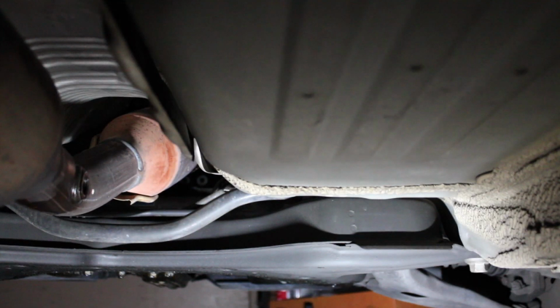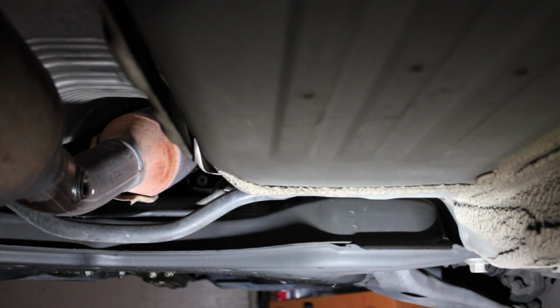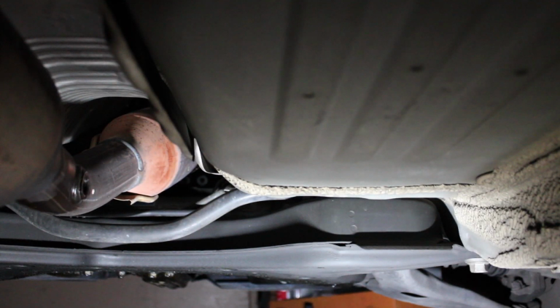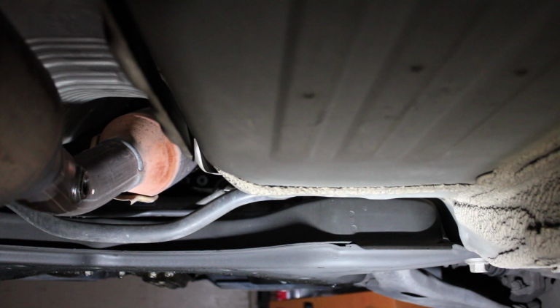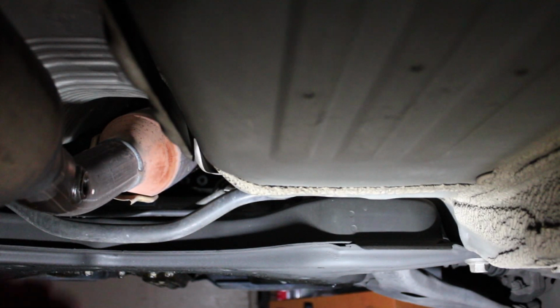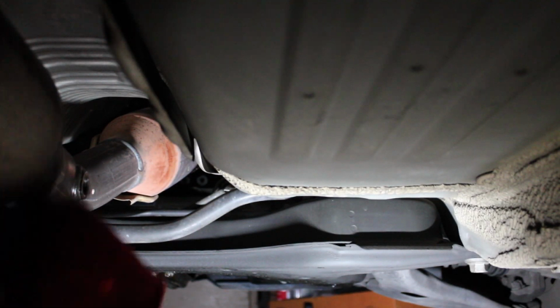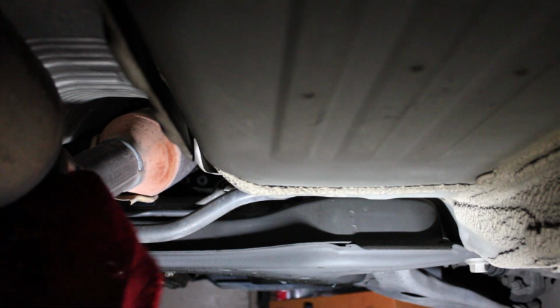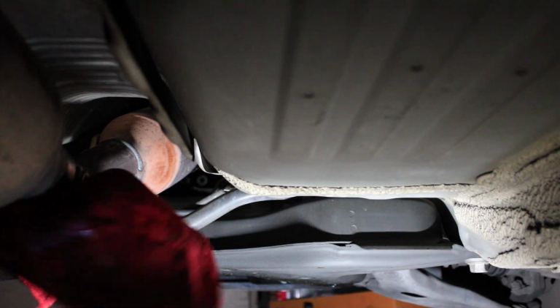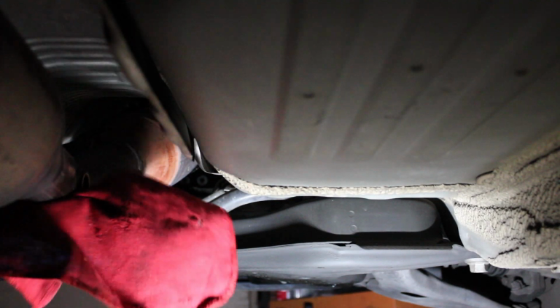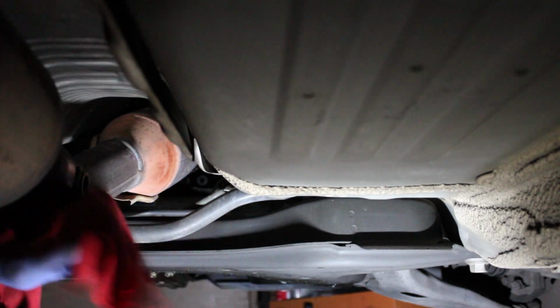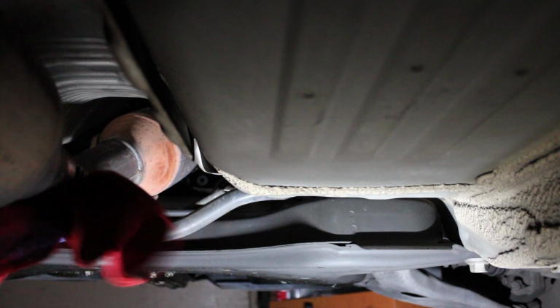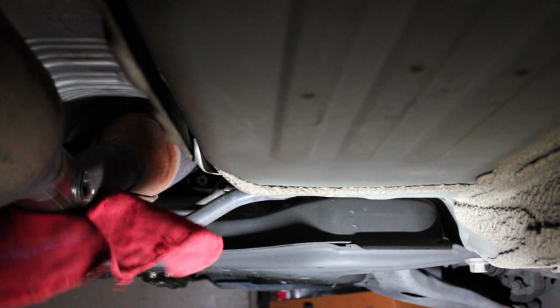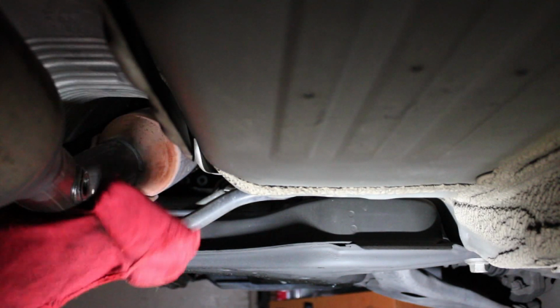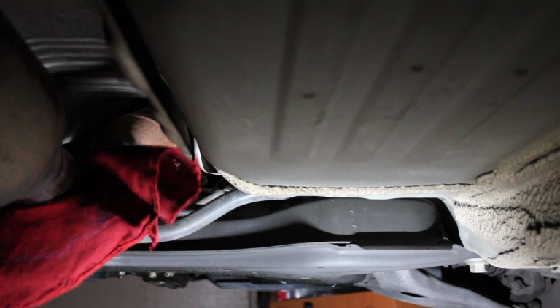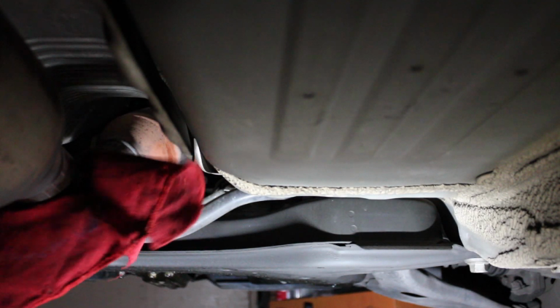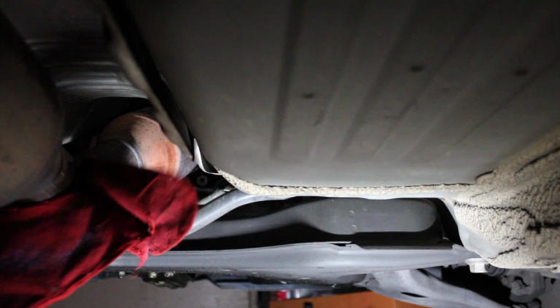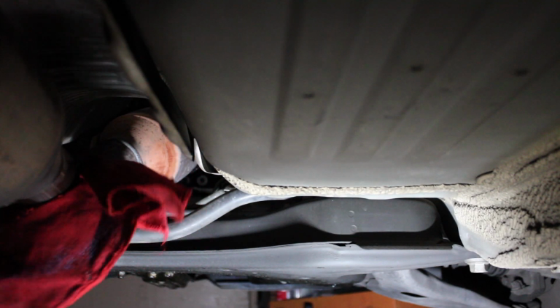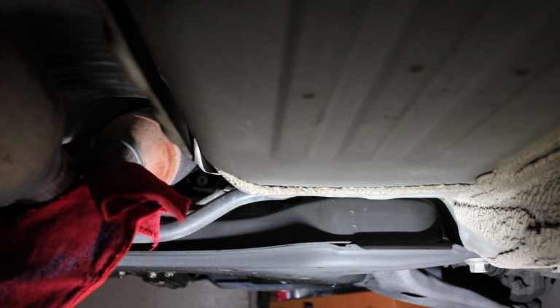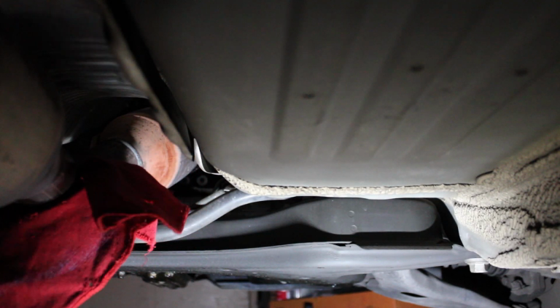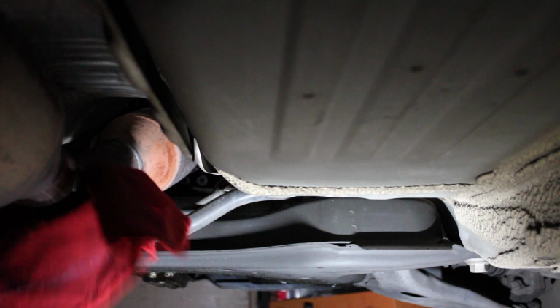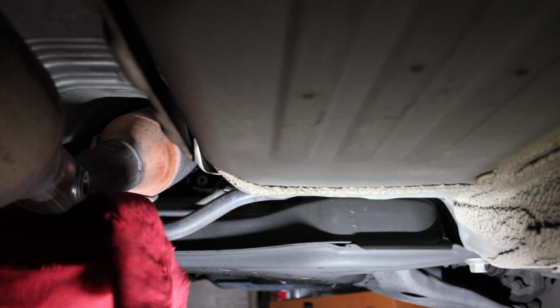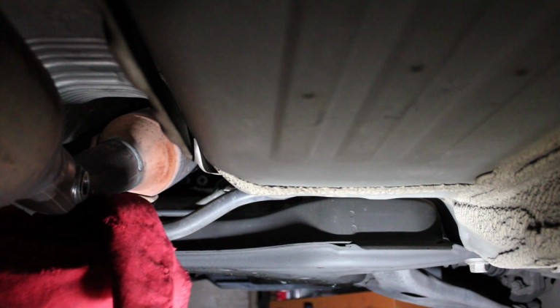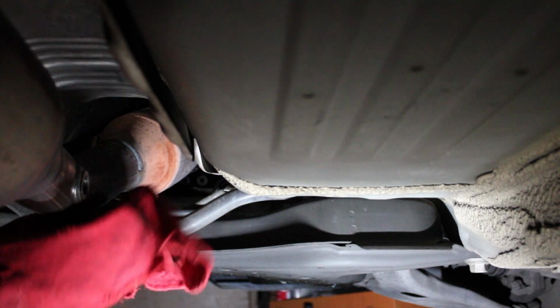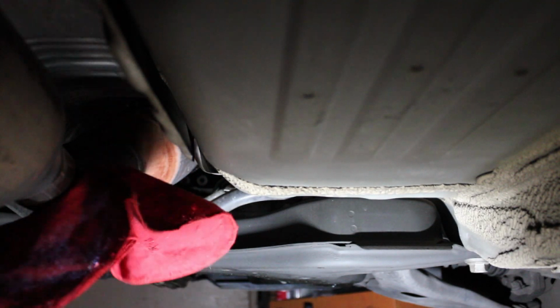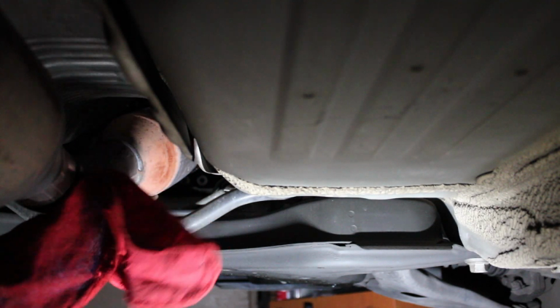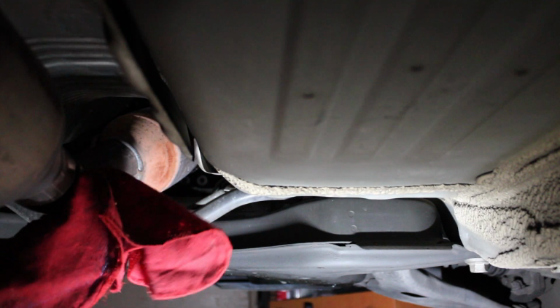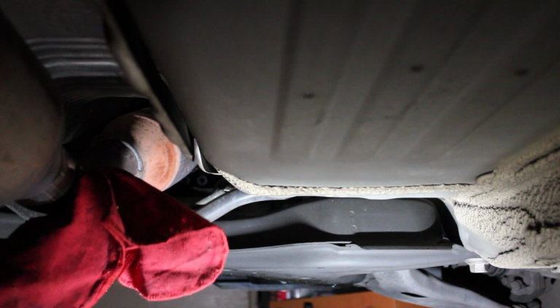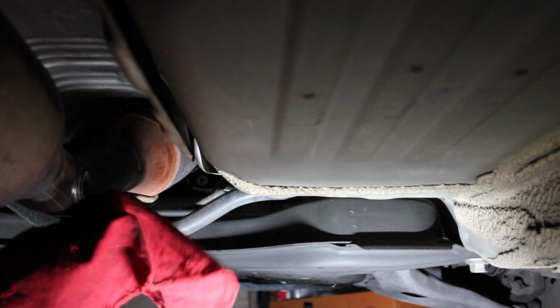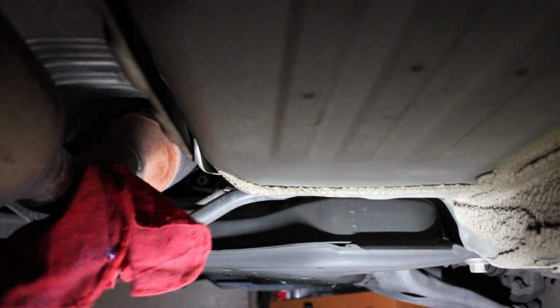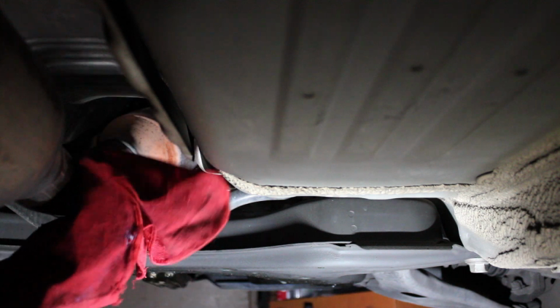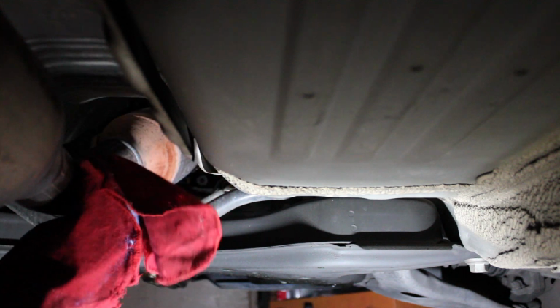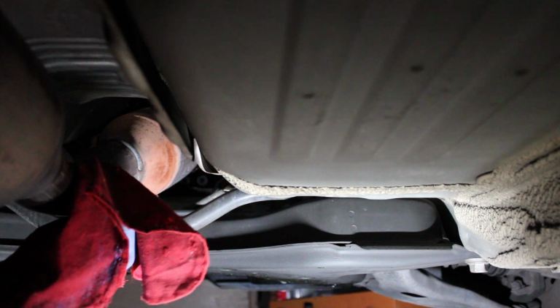After the sensor was removed, I wiped down the area with a rag to remove any excess penetrating fluid.